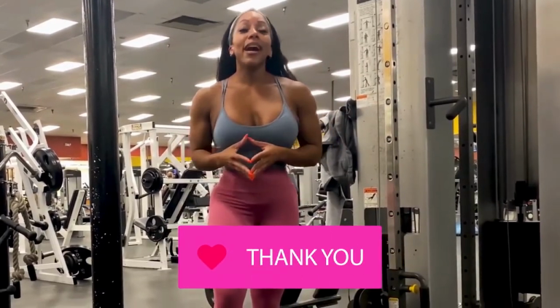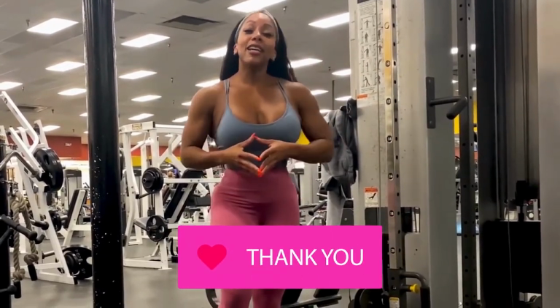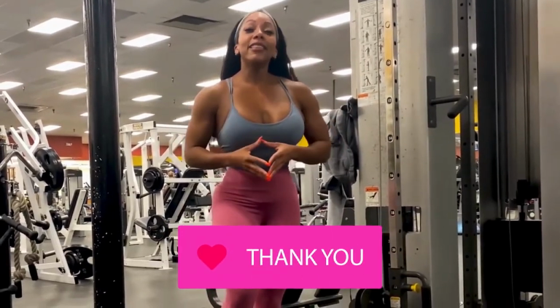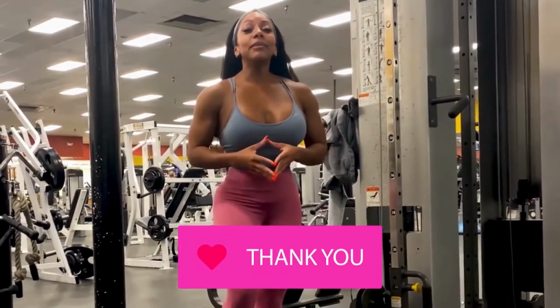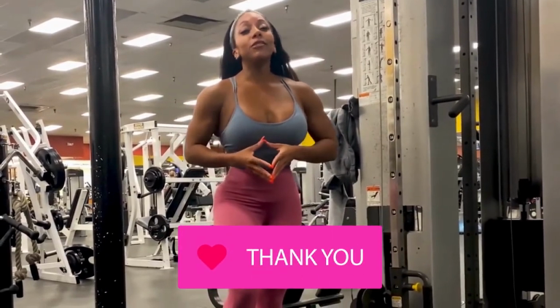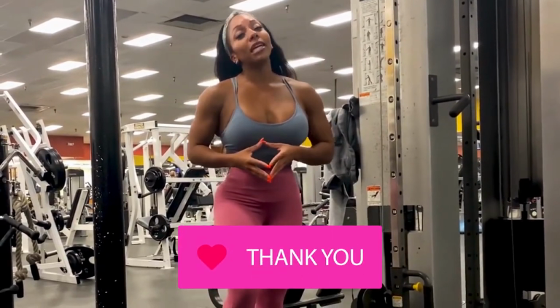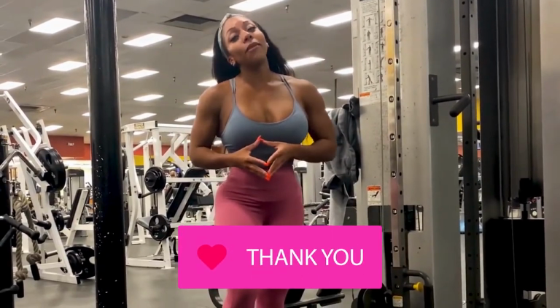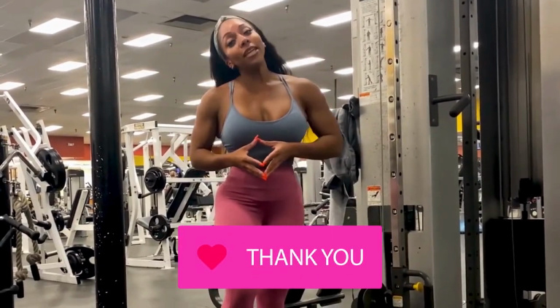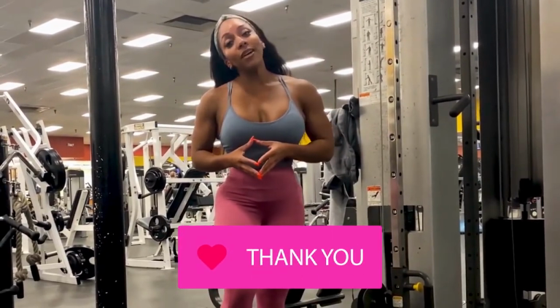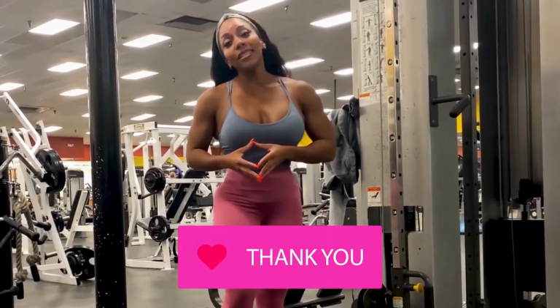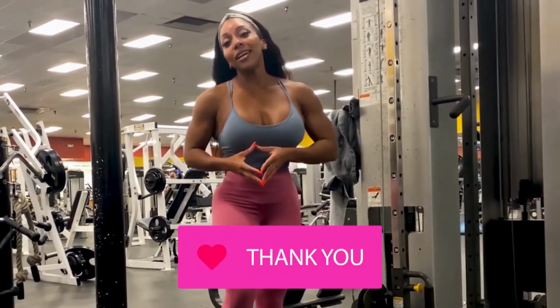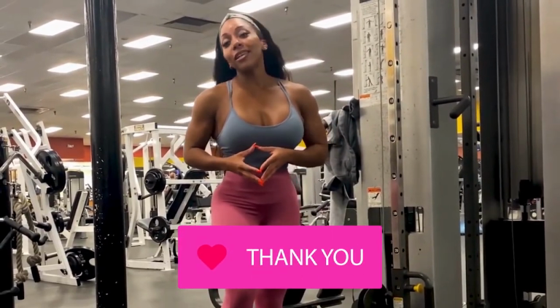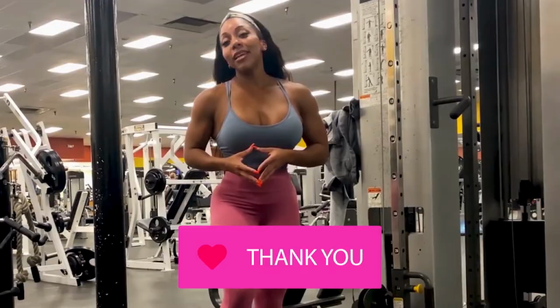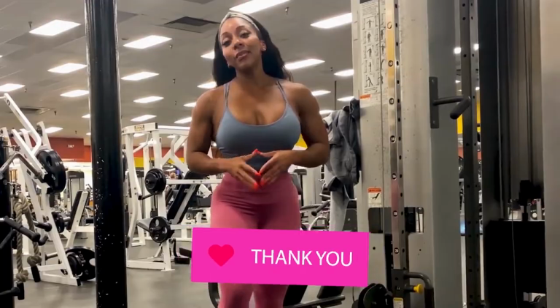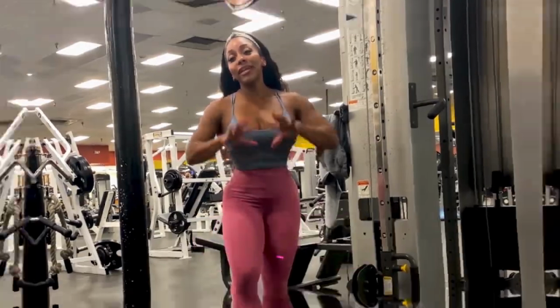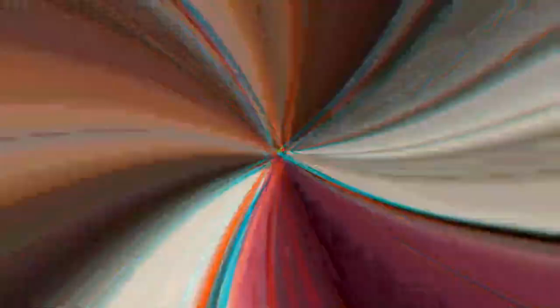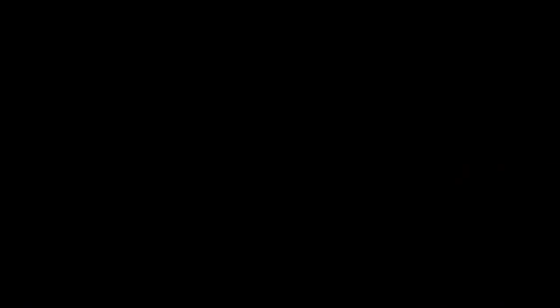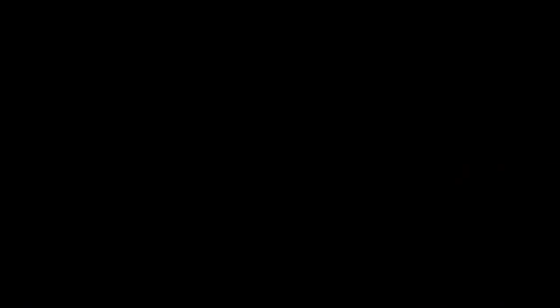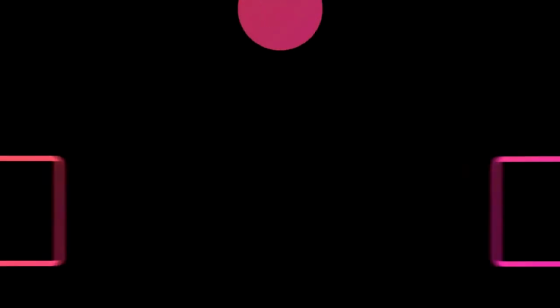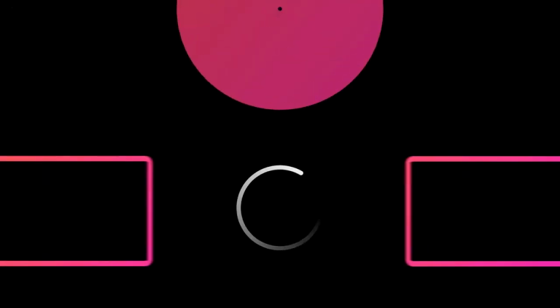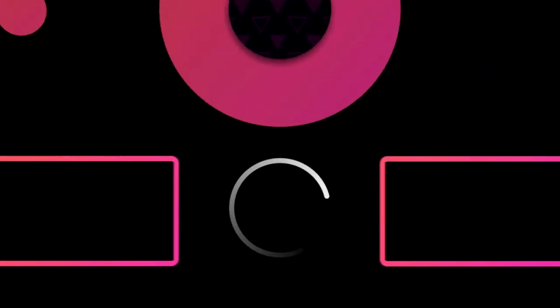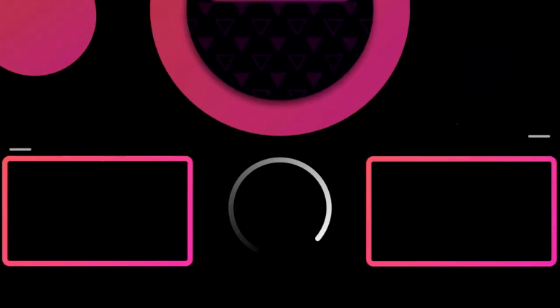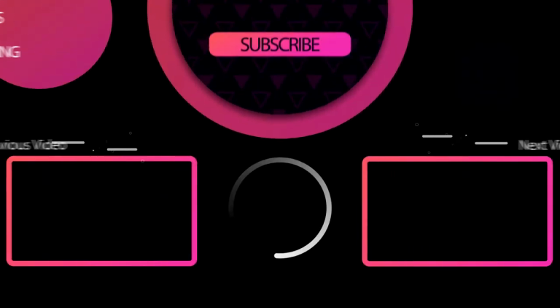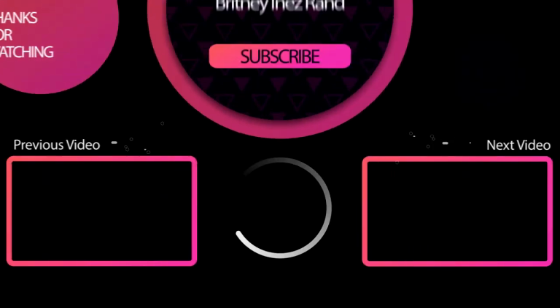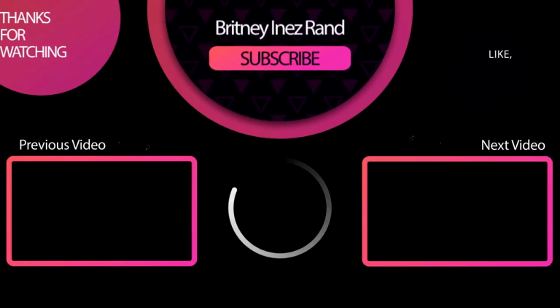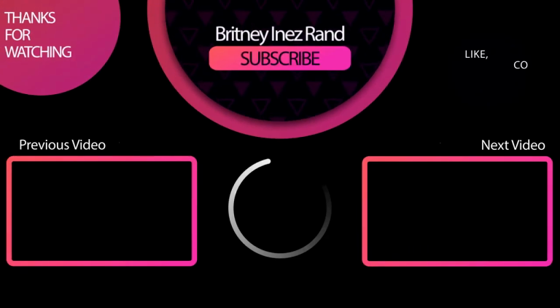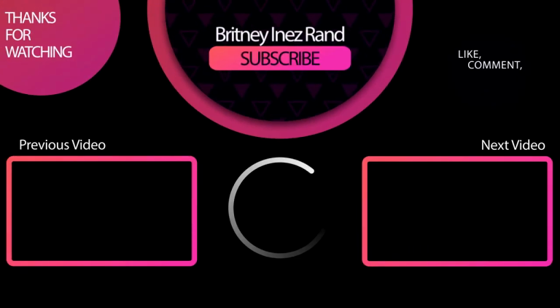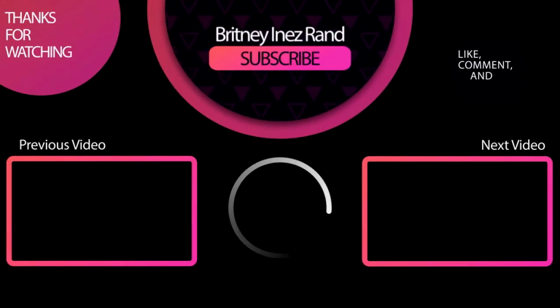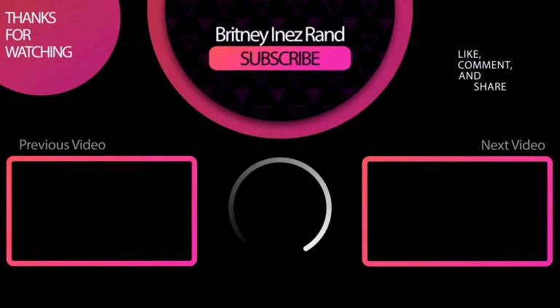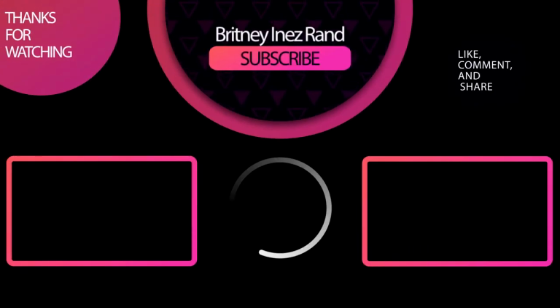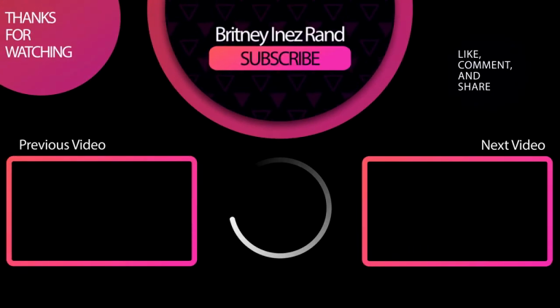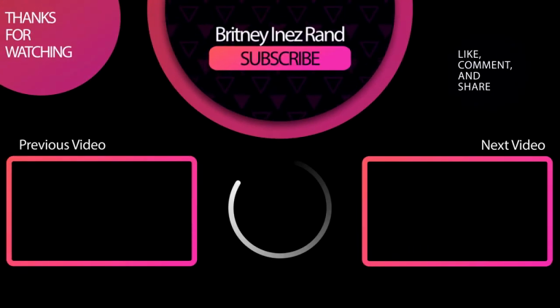Thanks so much for checking out my video — I'll see you guys all in the next one. We'll see you guys next time.